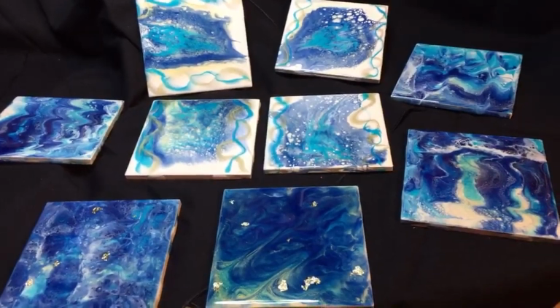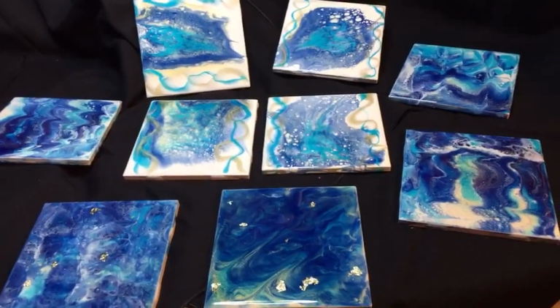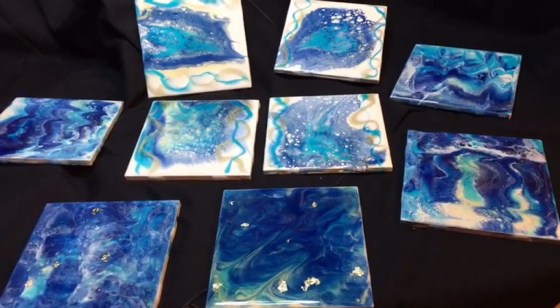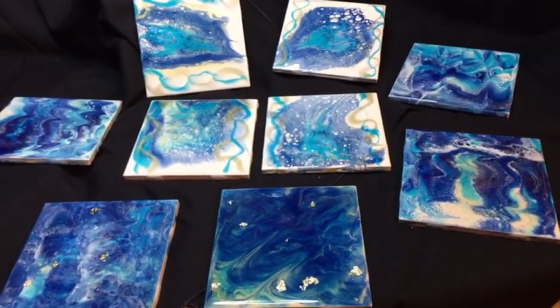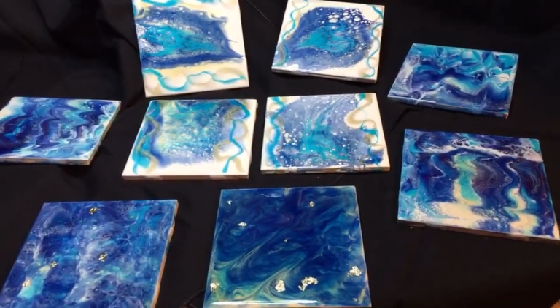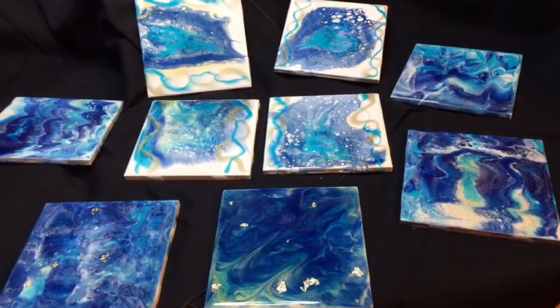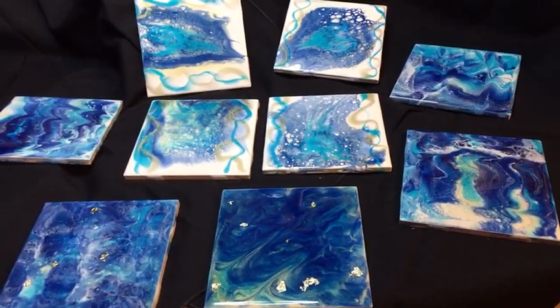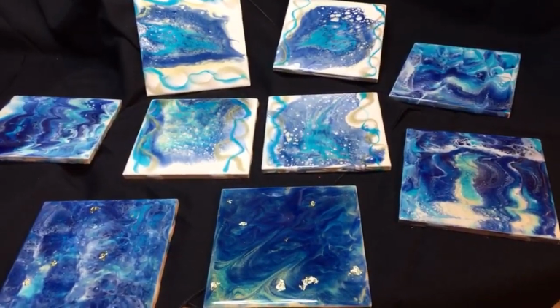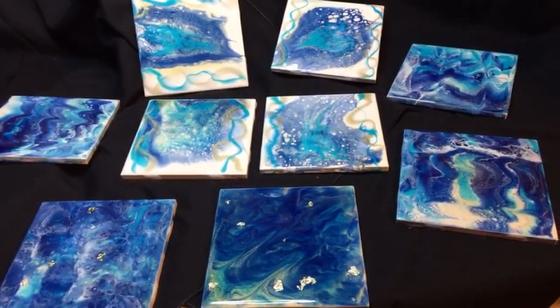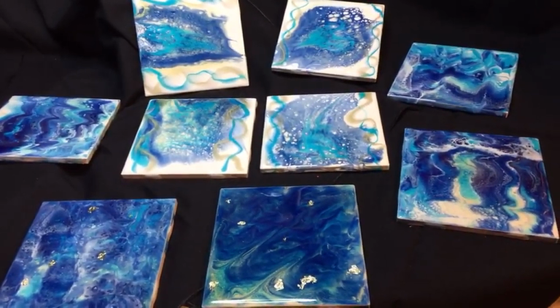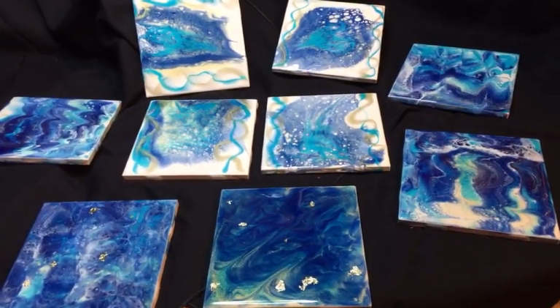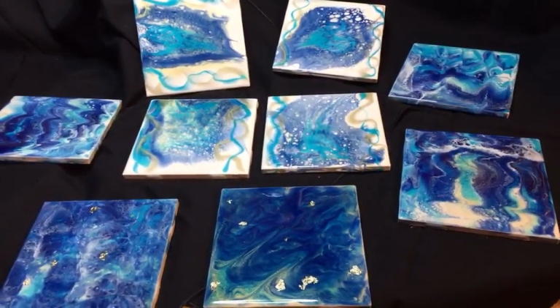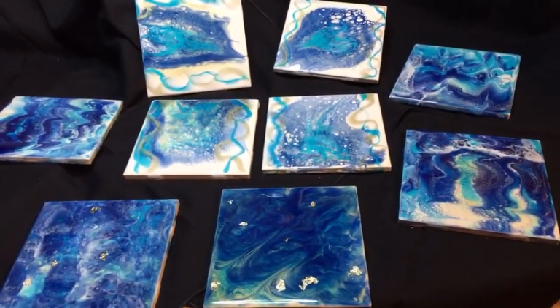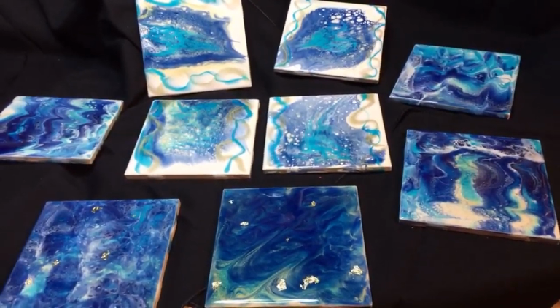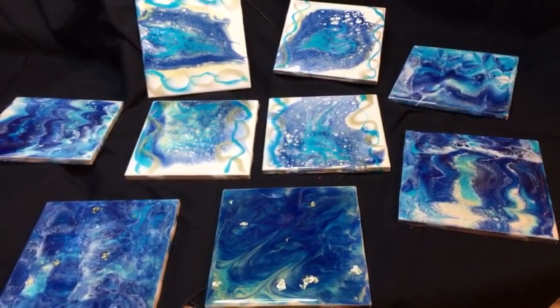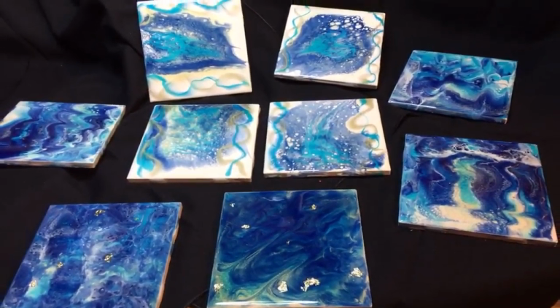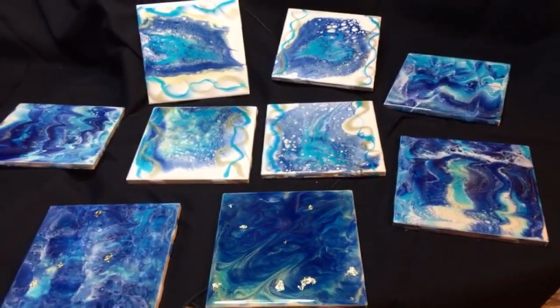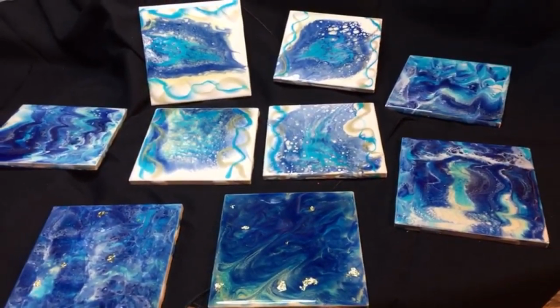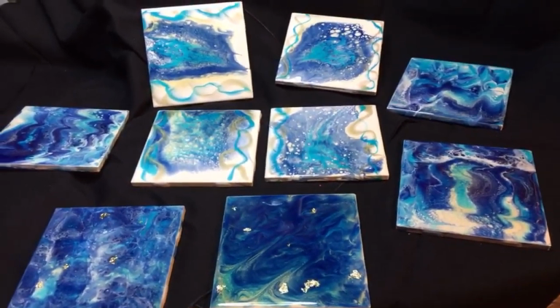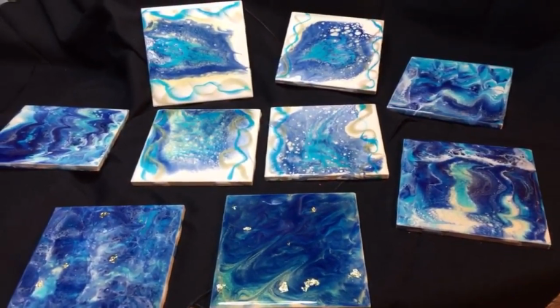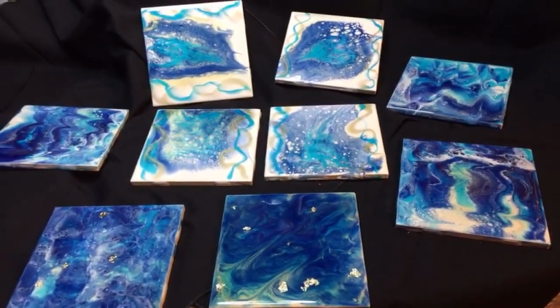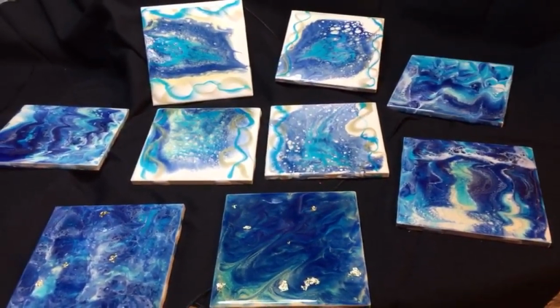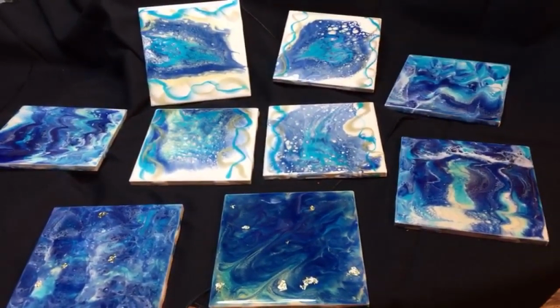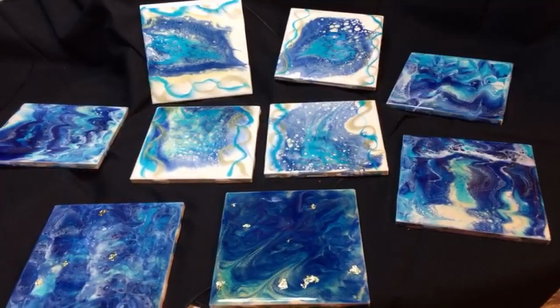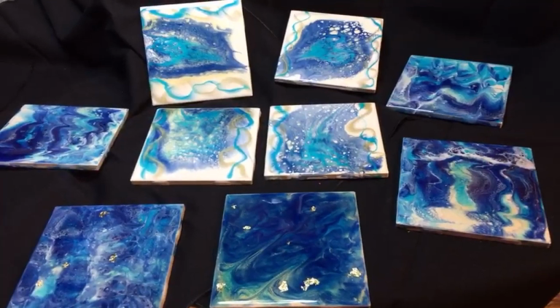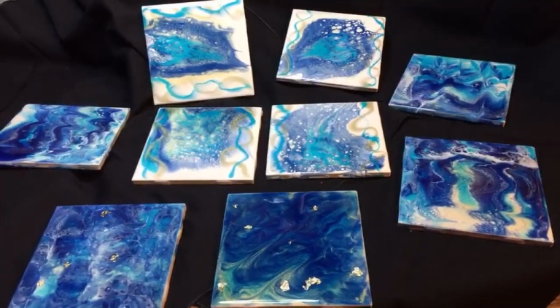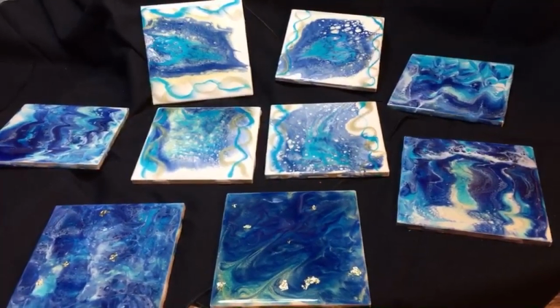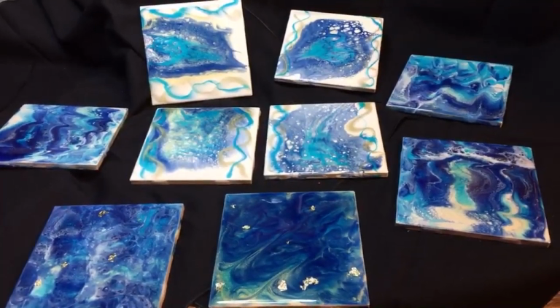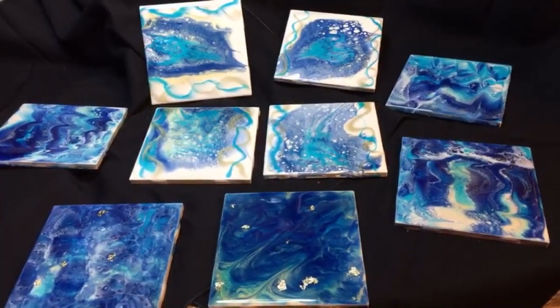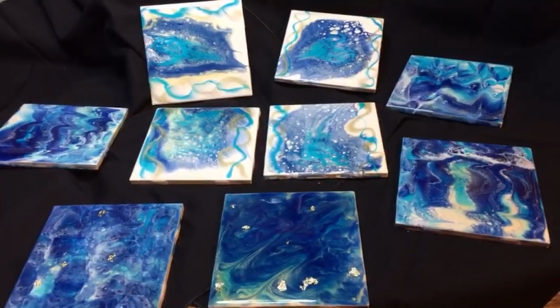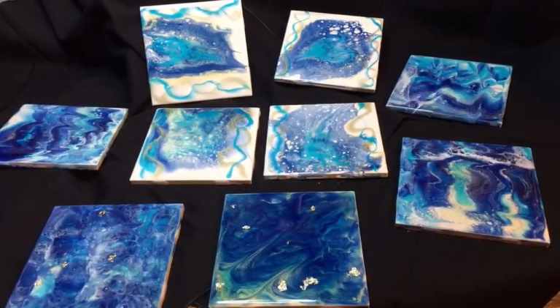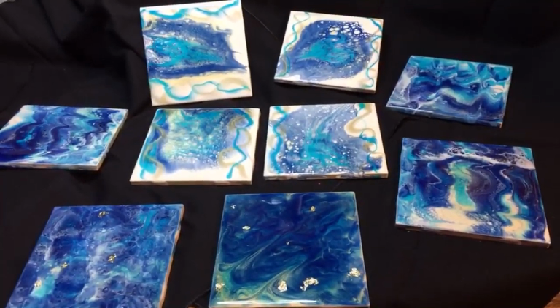Rock on. Create something beautiful. Ciao. Poxycandy.com